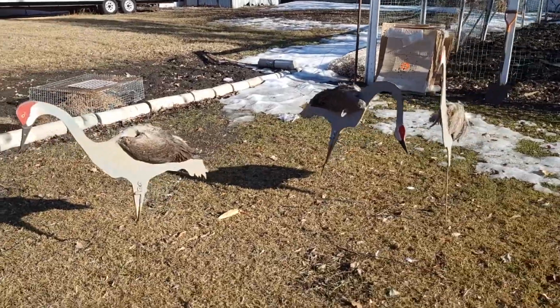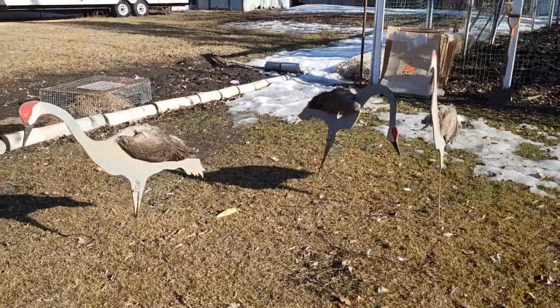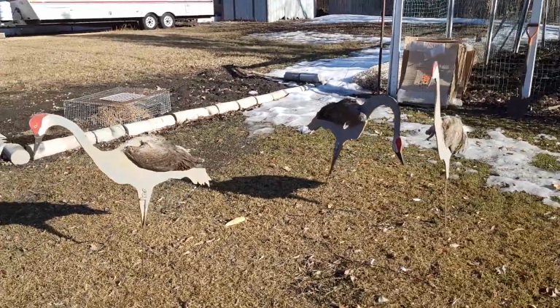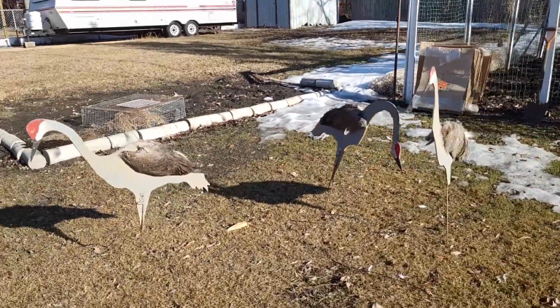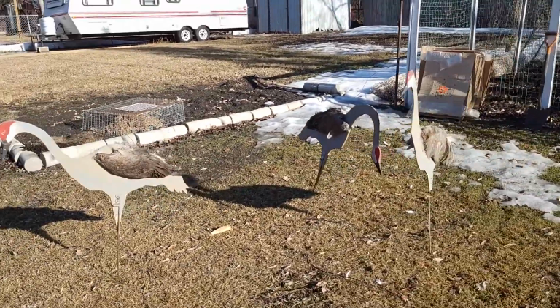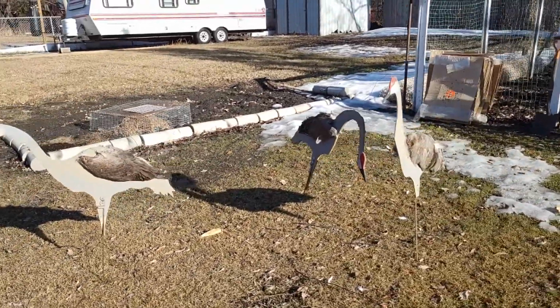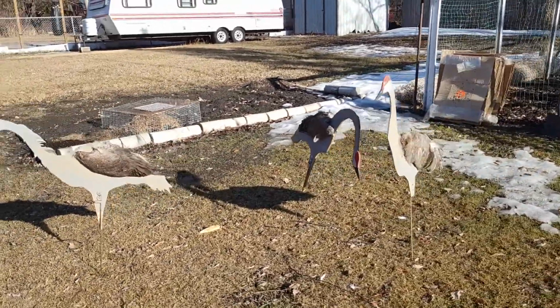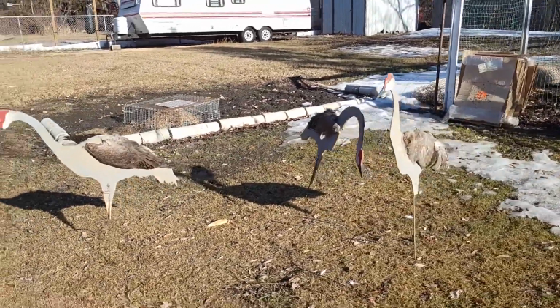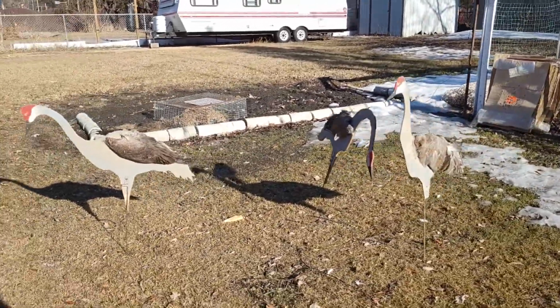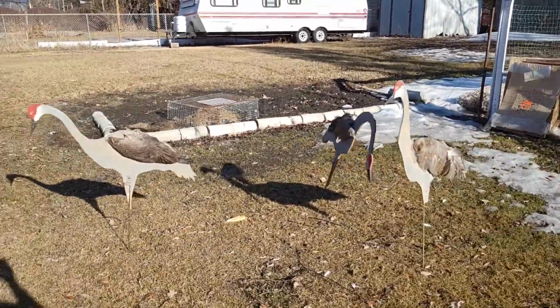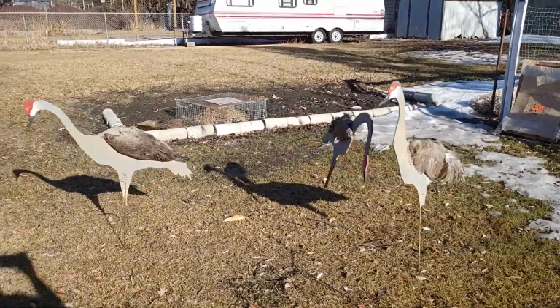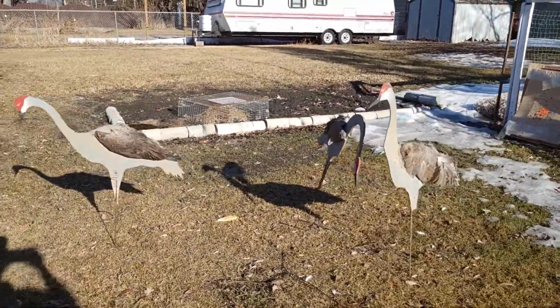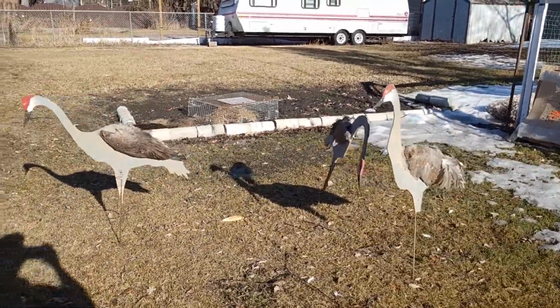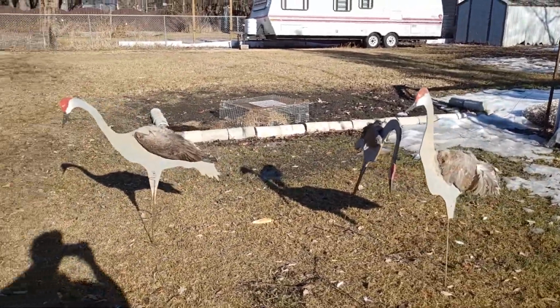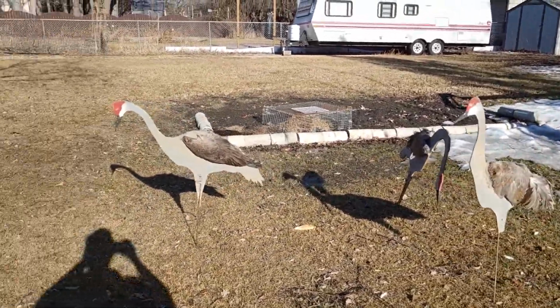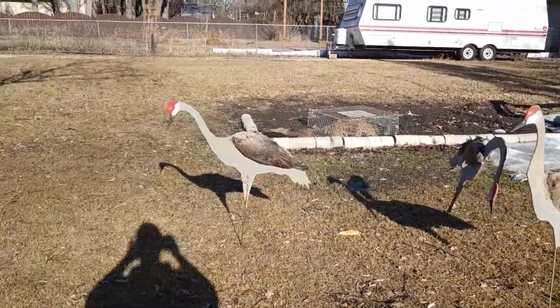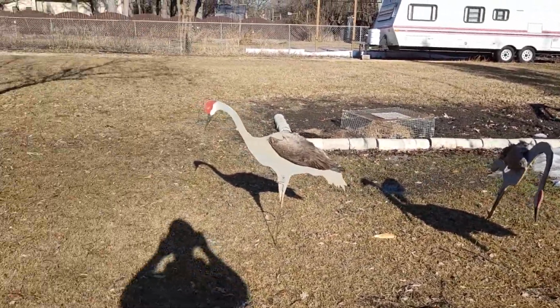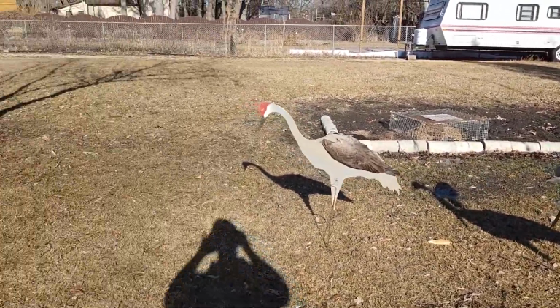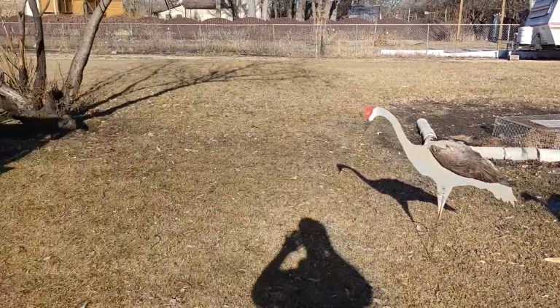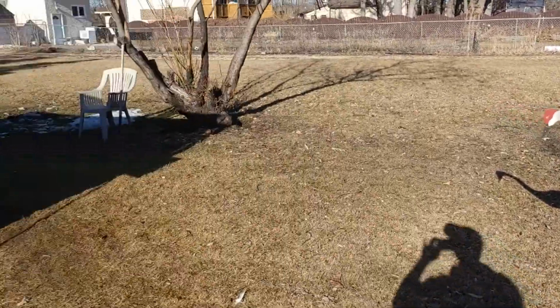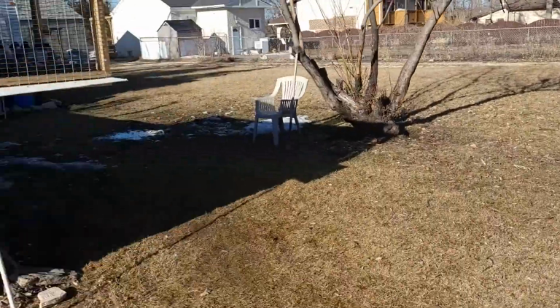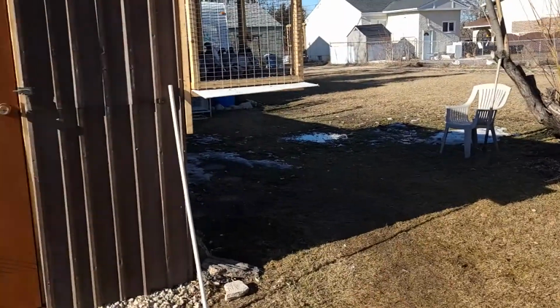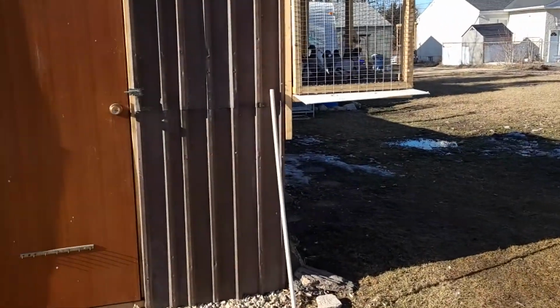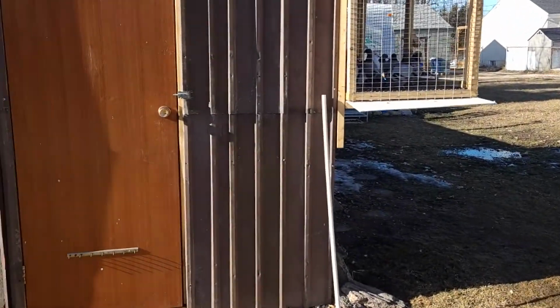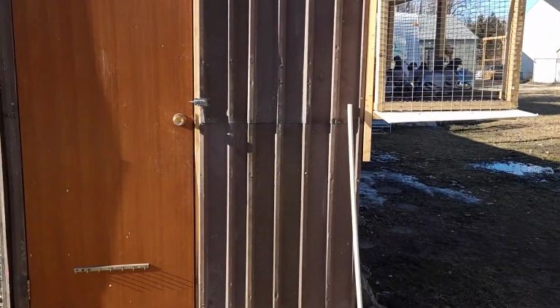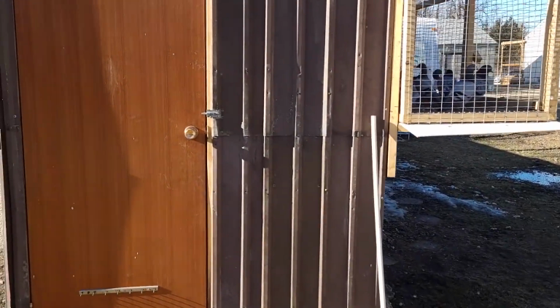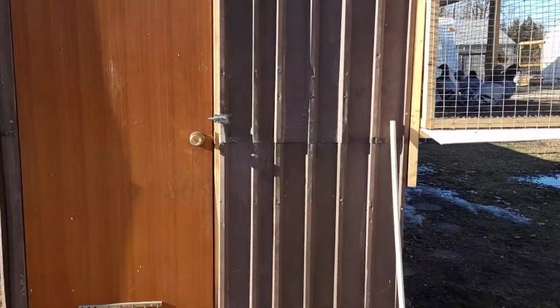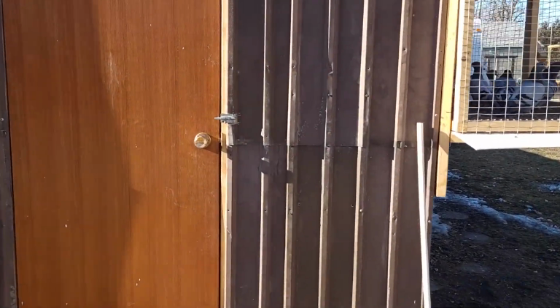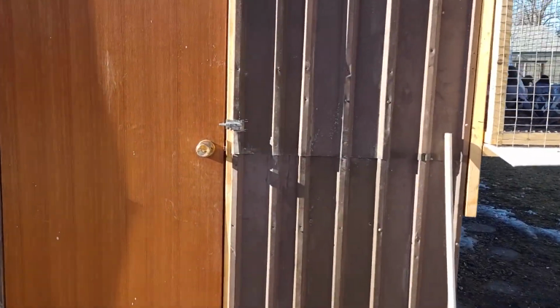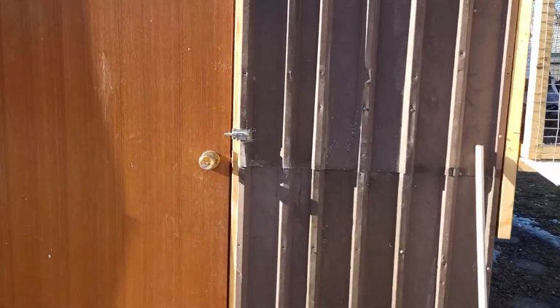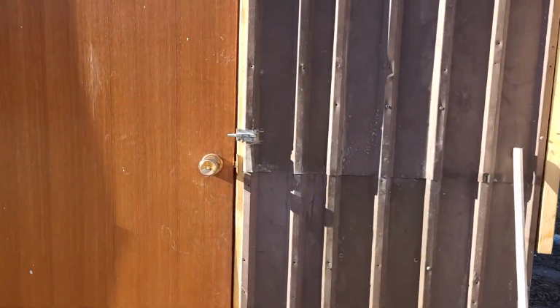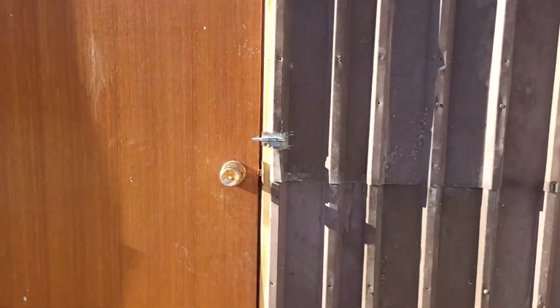You like my sandhill crane decoys that I made? Anyway, let's see inside.